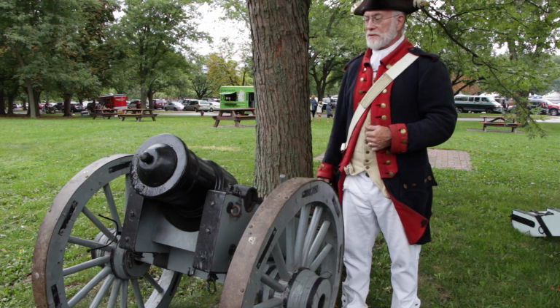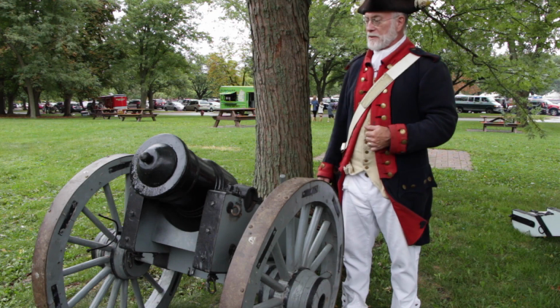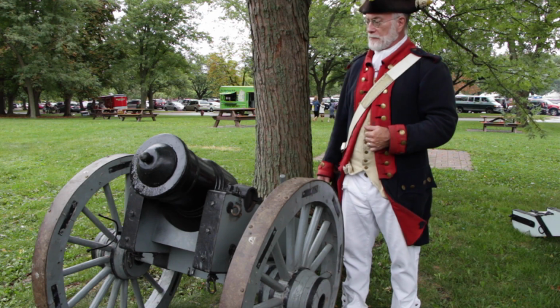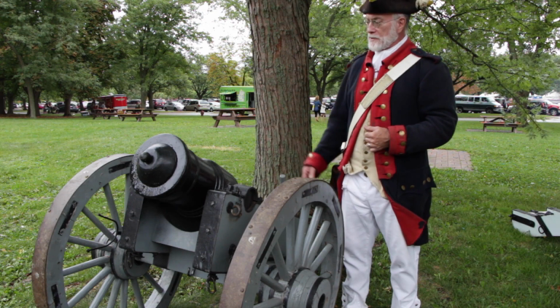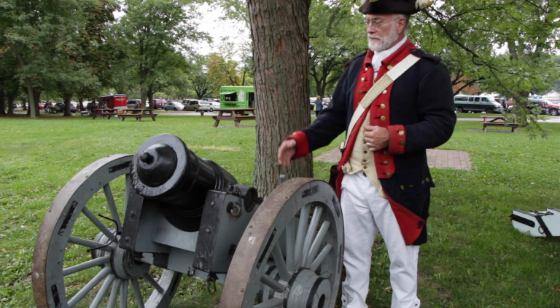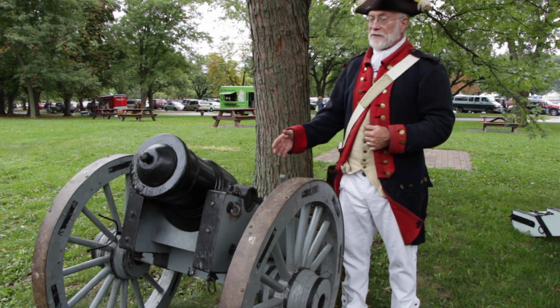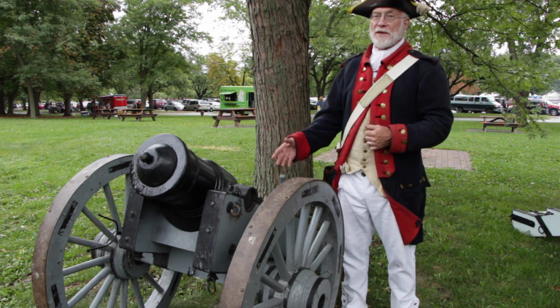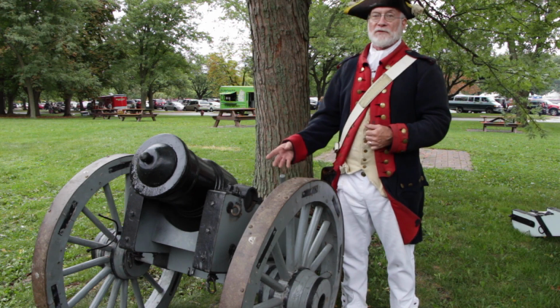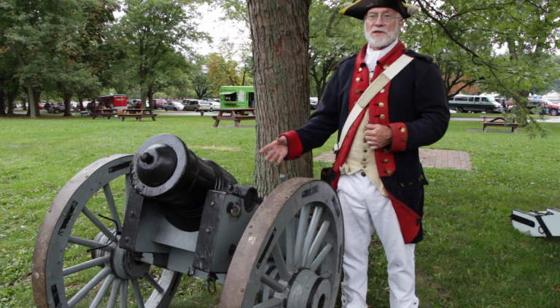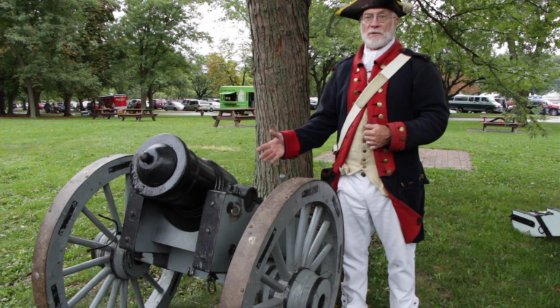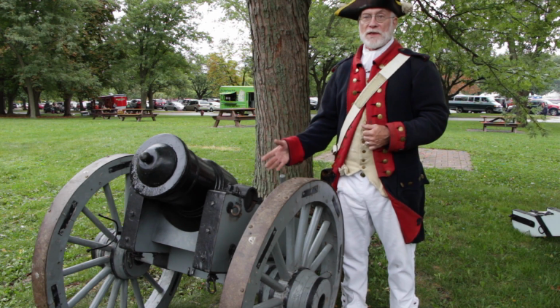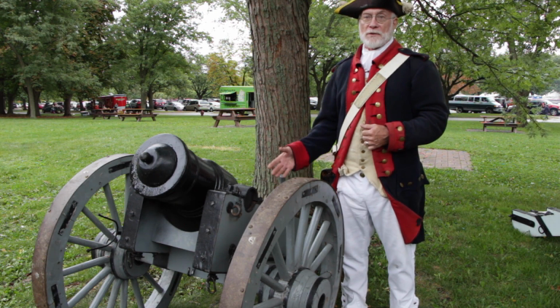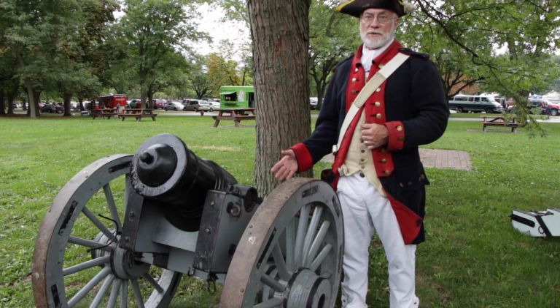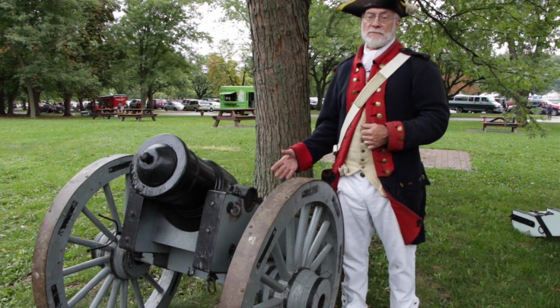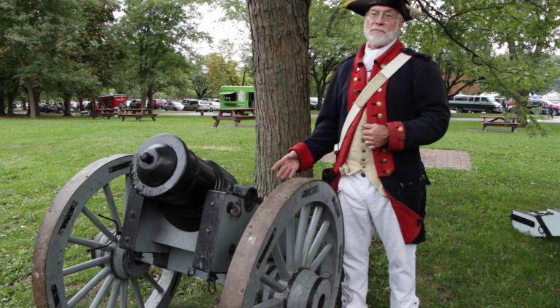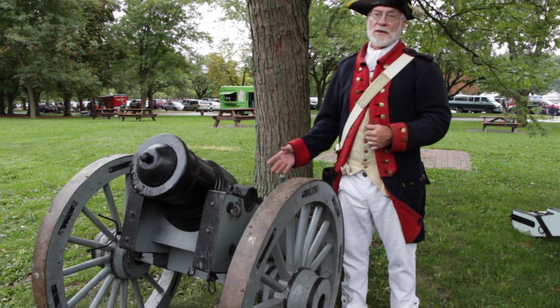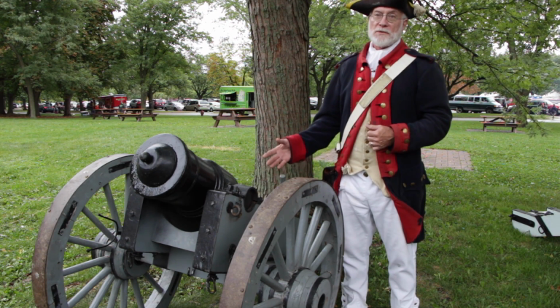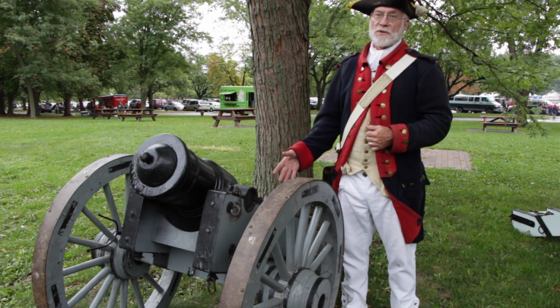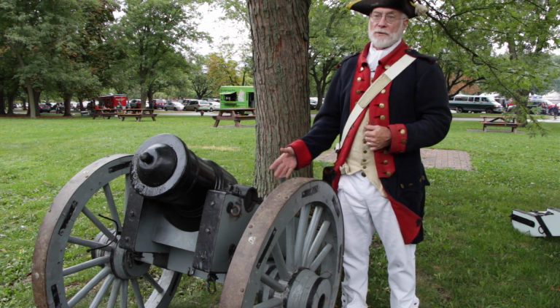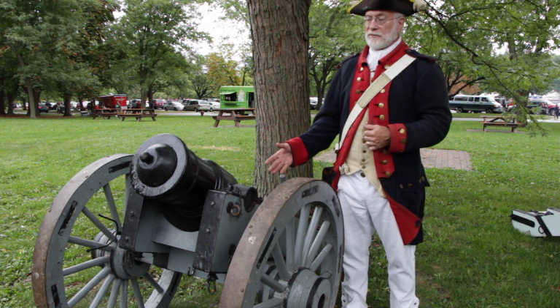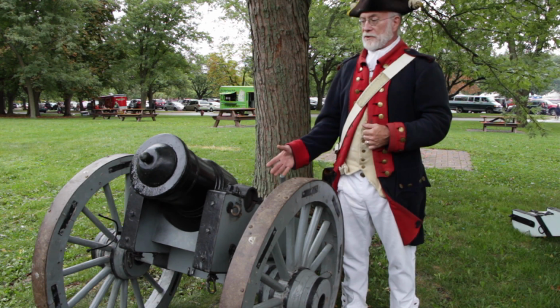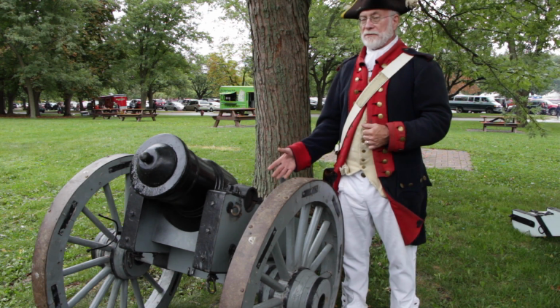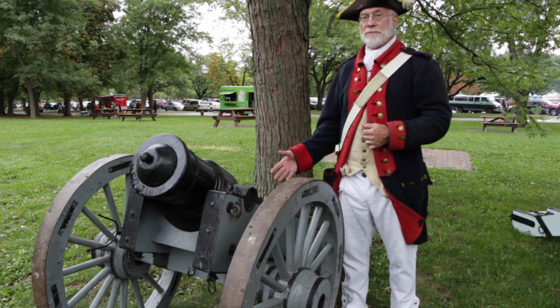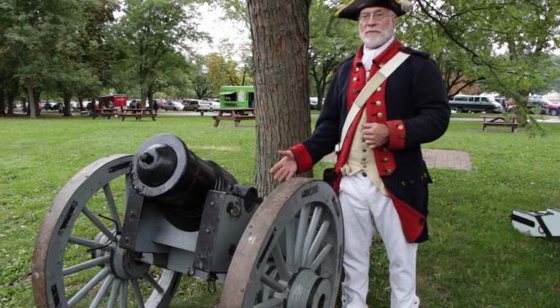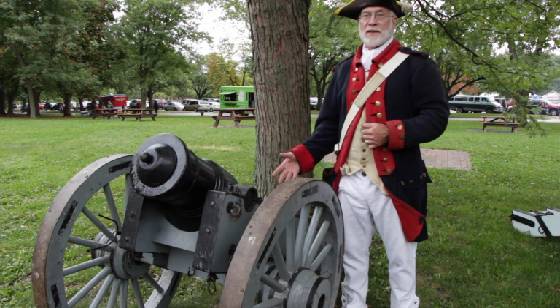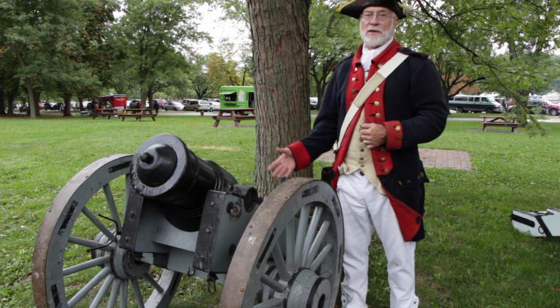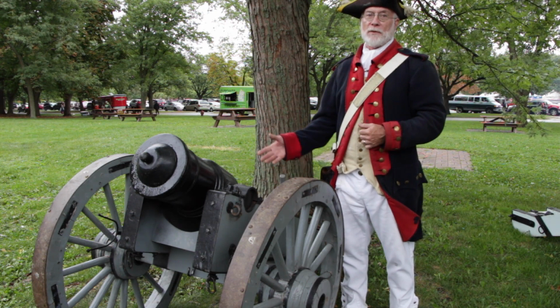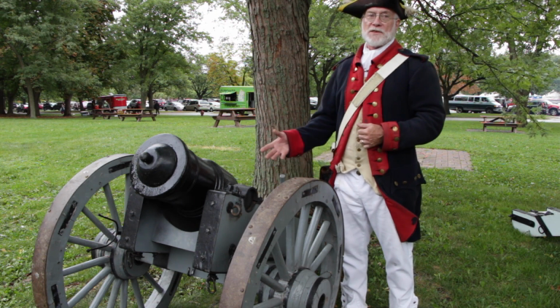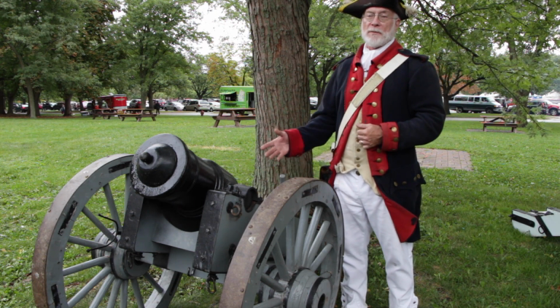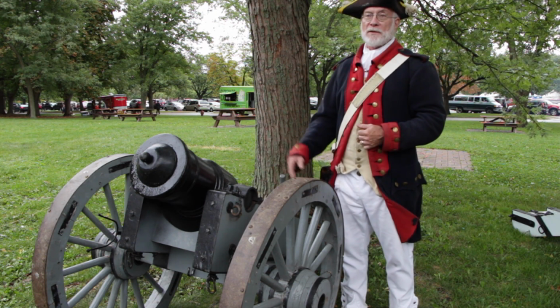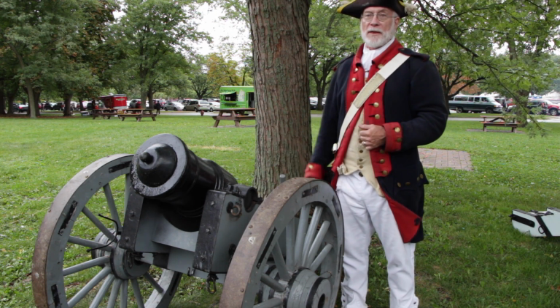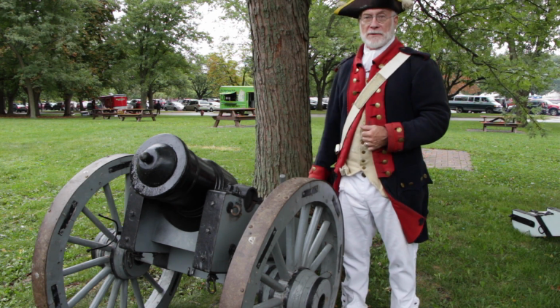This is a five-and-a-half-inch Irish howitzer. It was used during a revolution and had a range of about a mile.